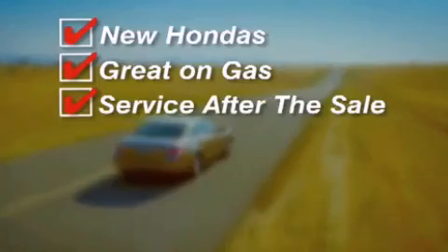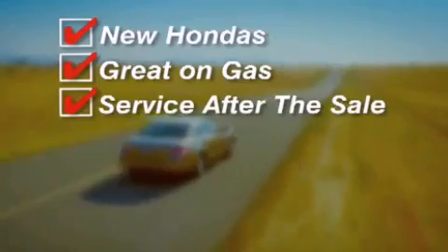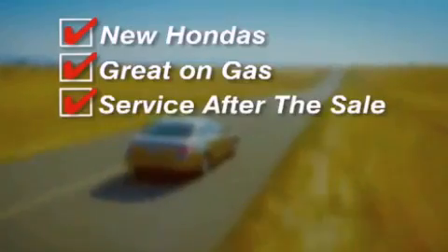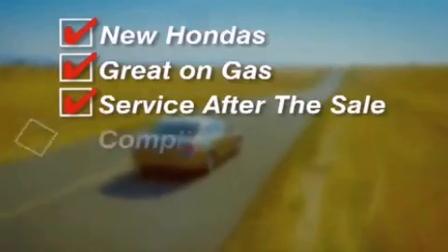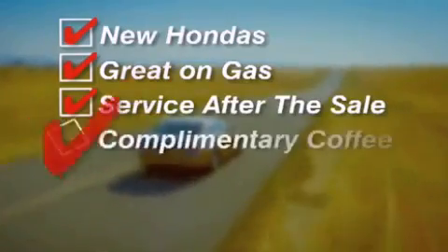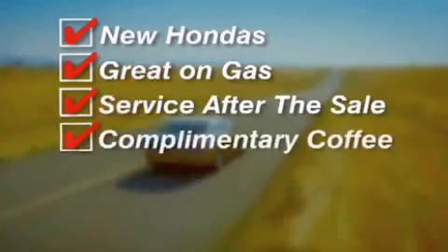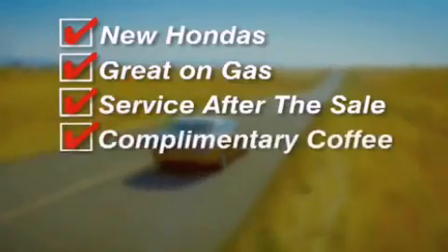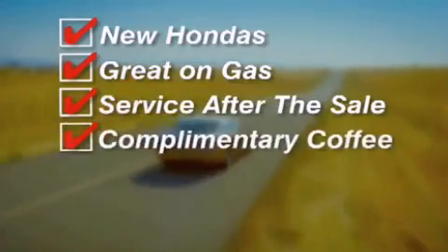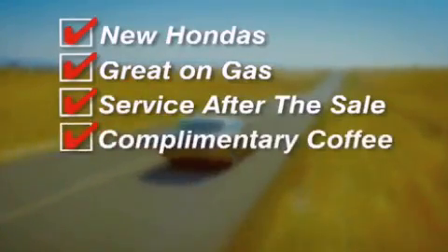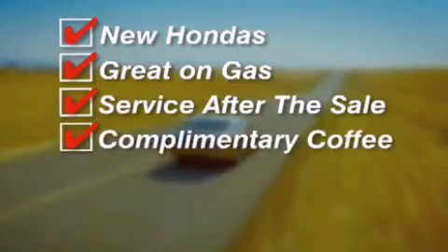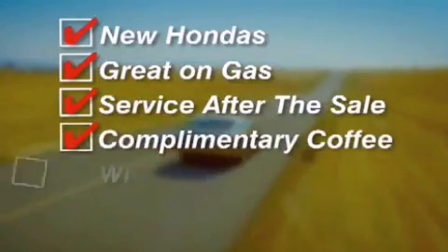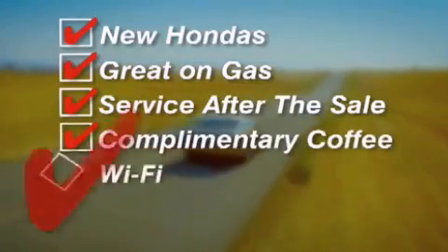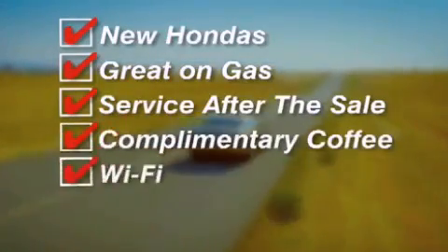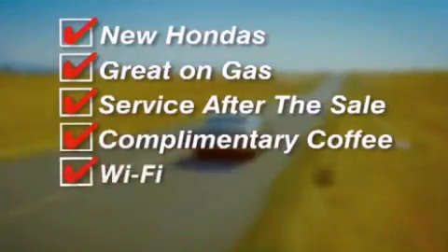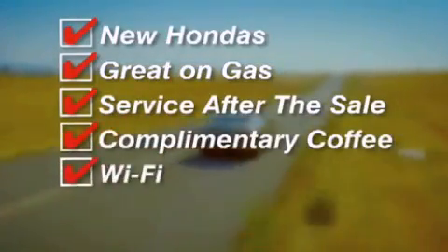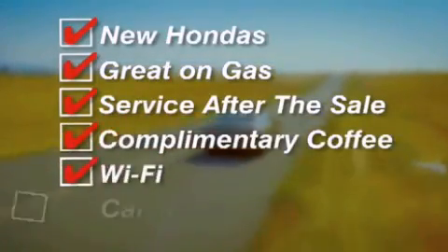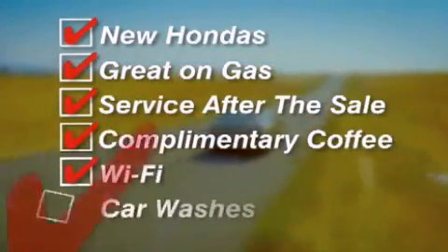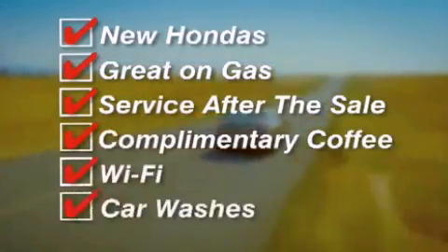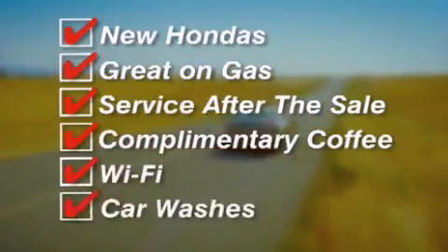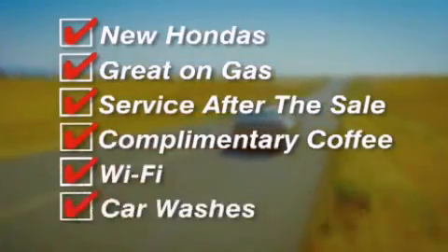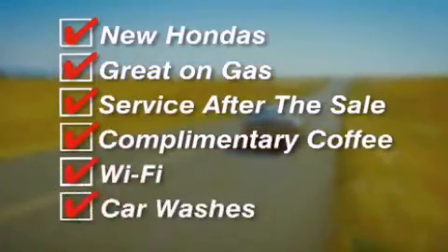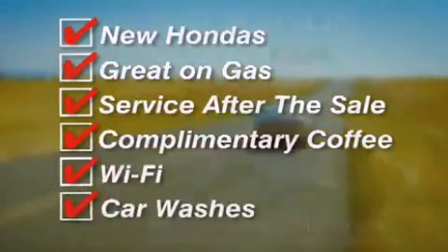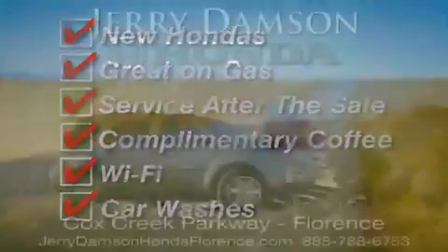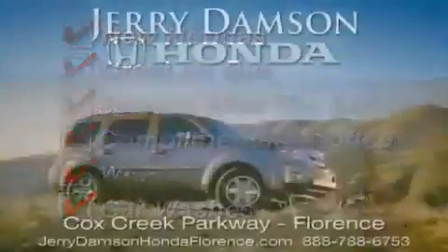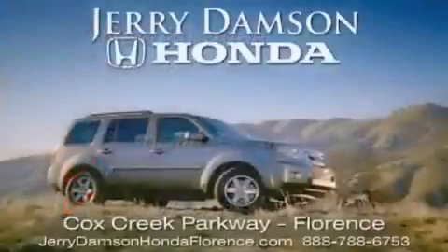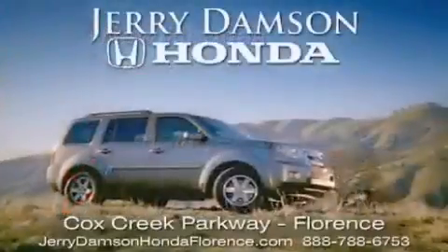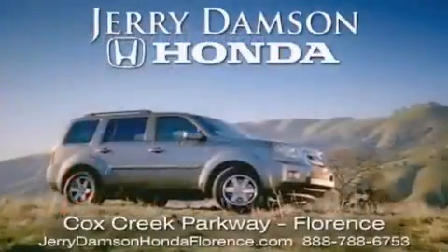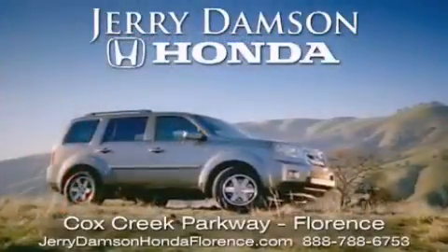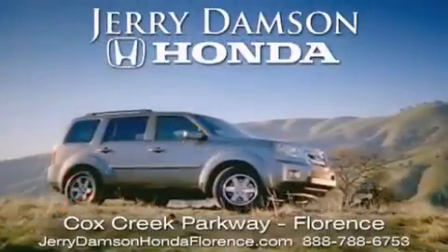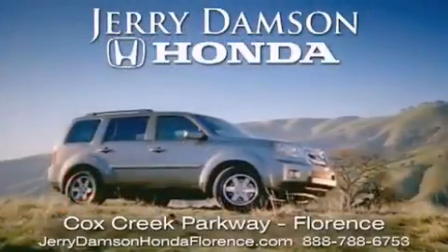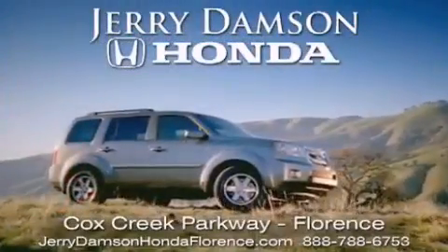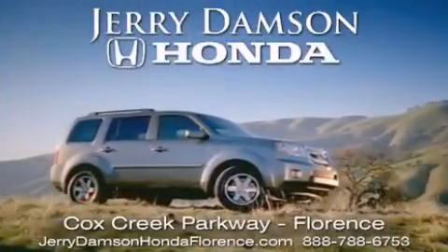Complimentary coffee, Wi-Fi, and car washes. Thank you for choosing Jerry Damson Honda.